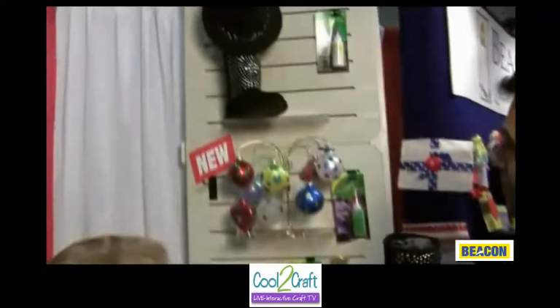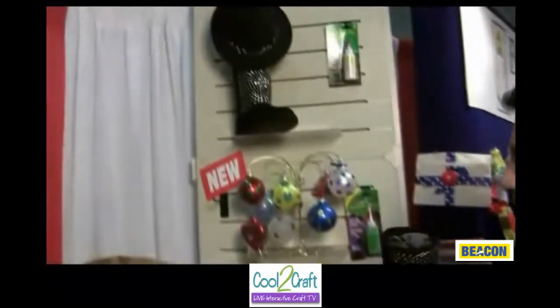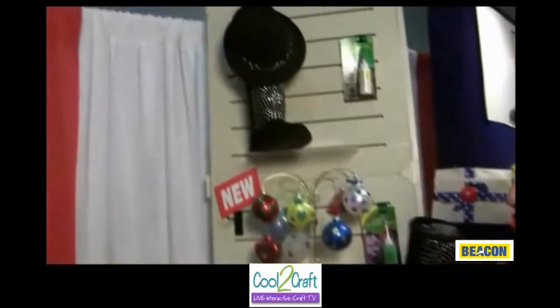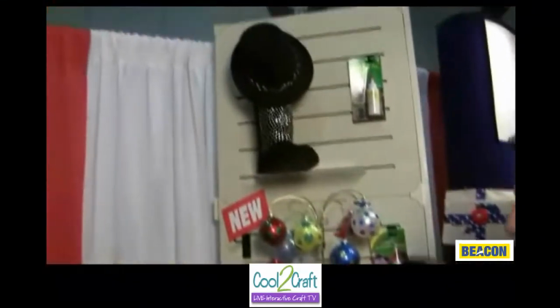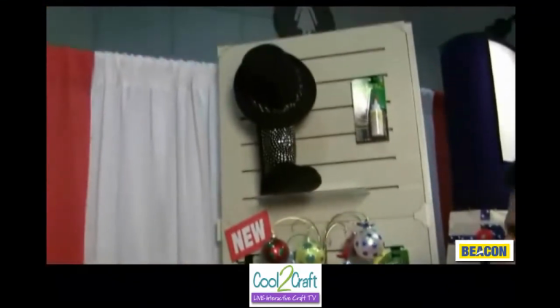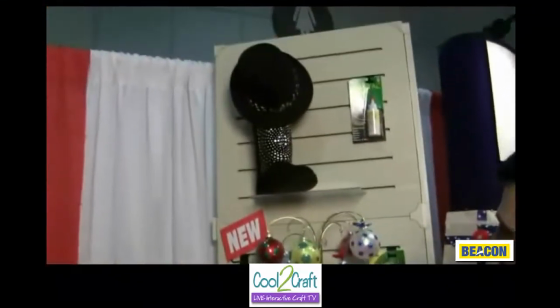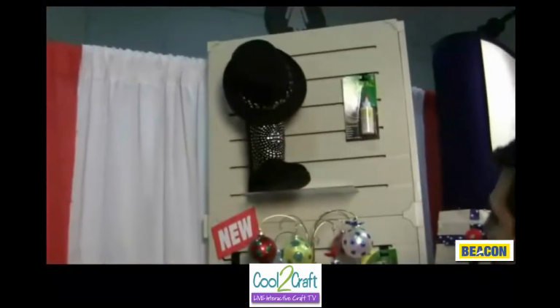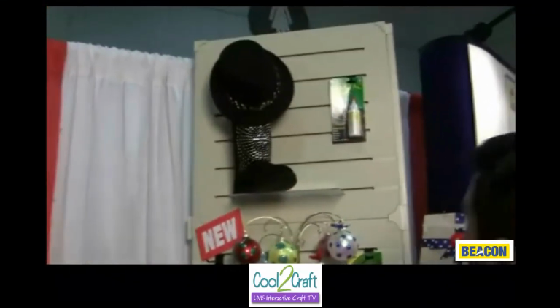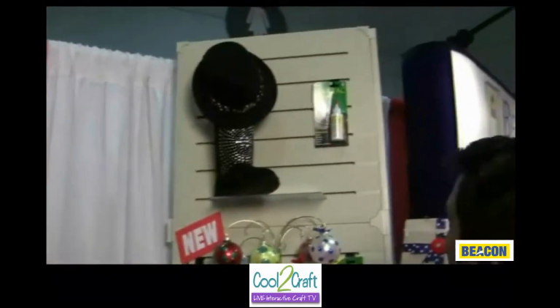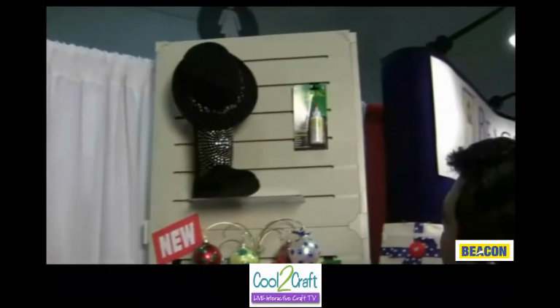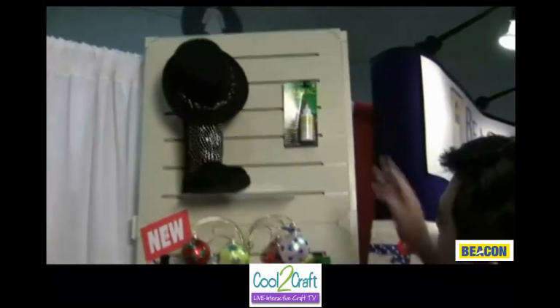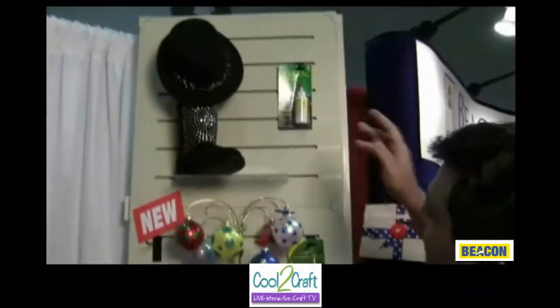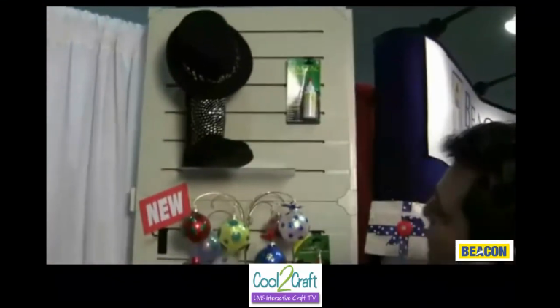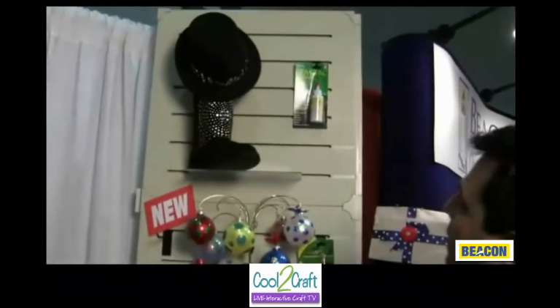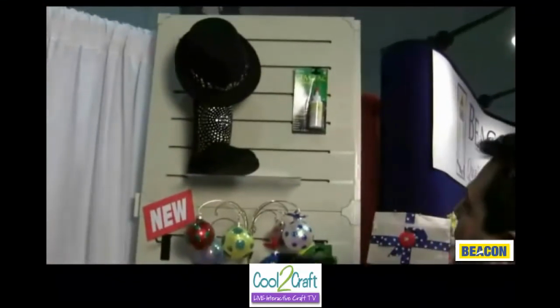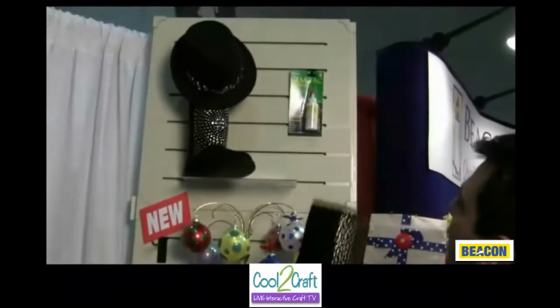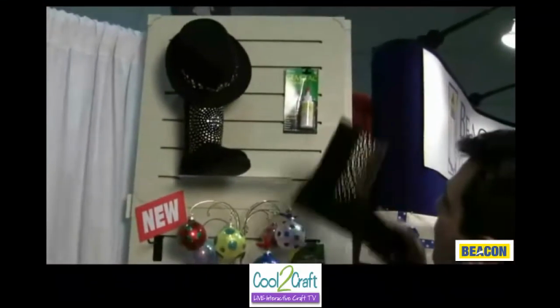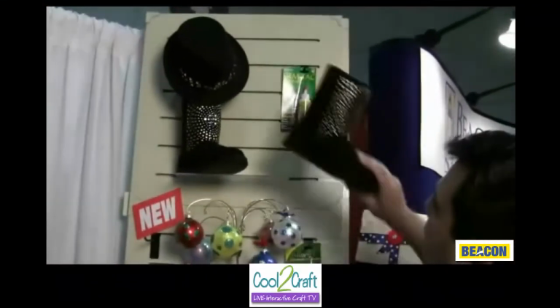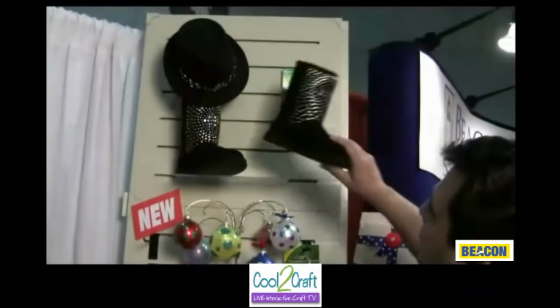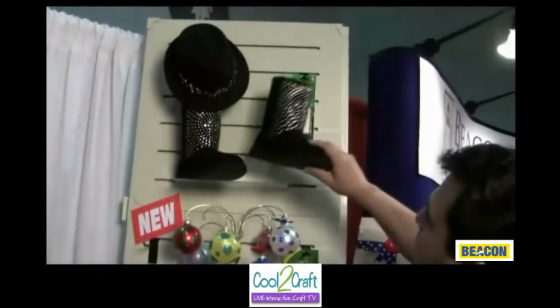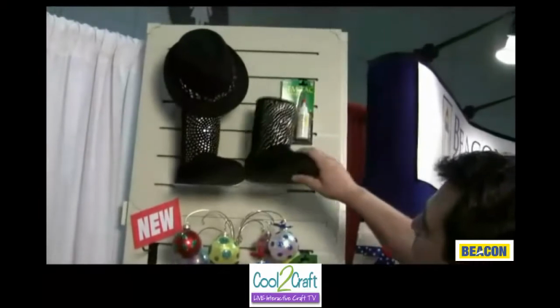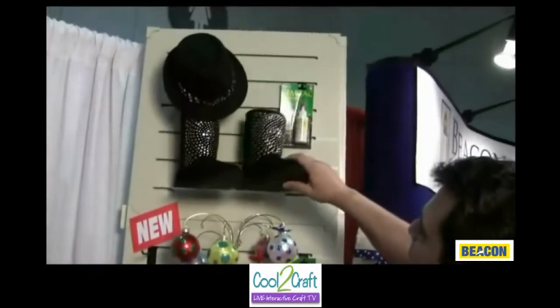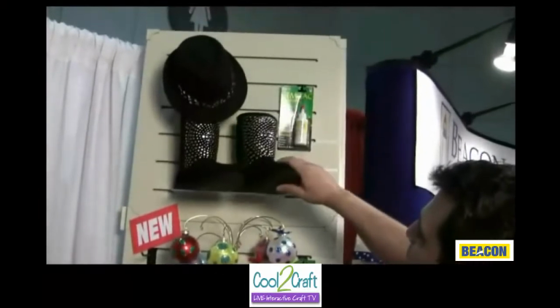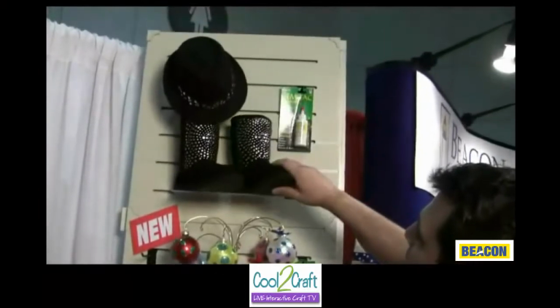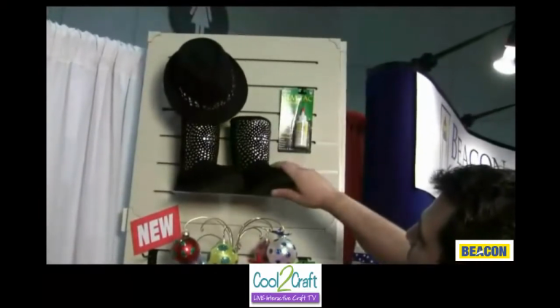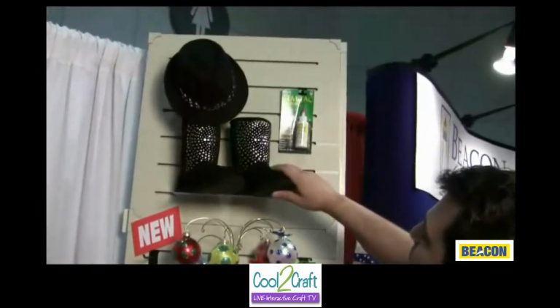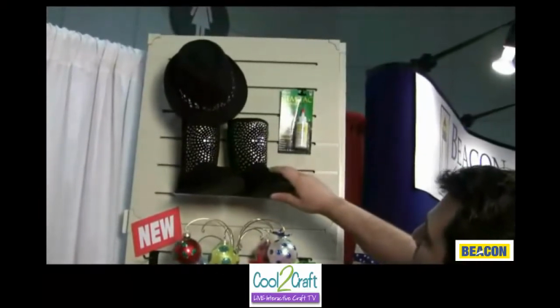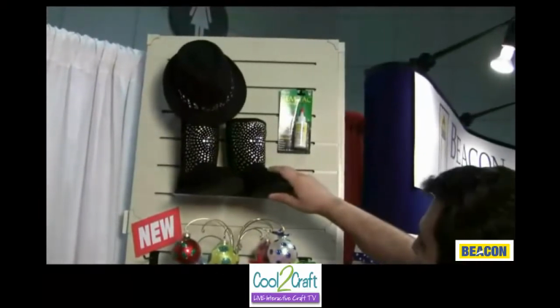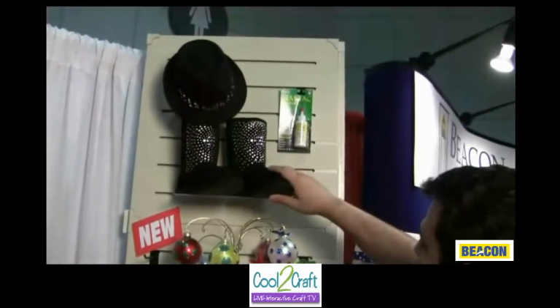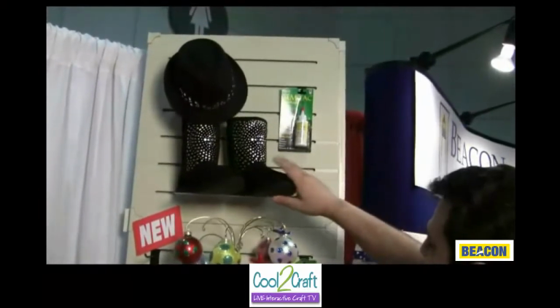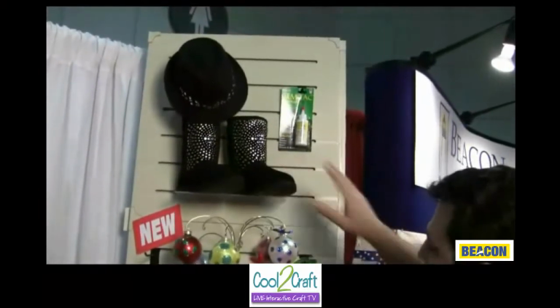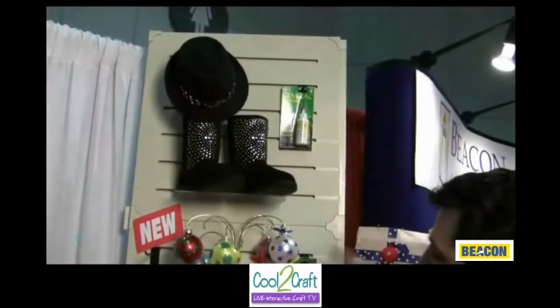You're all decked out. I'm all decked out. Yep — glass, GemTac. Now, this past year we had a glass with glitter.